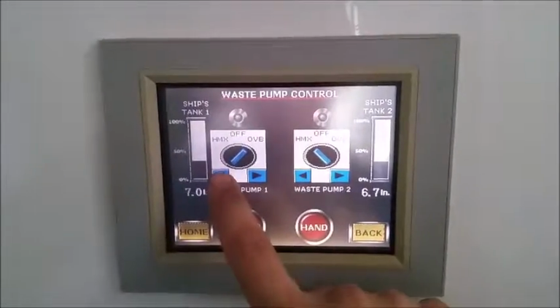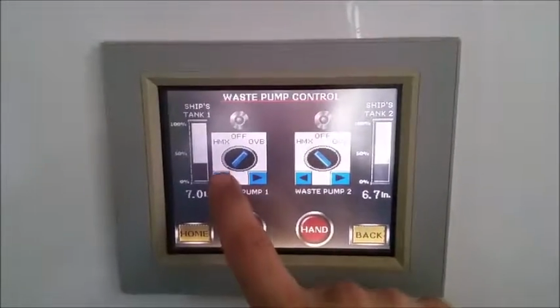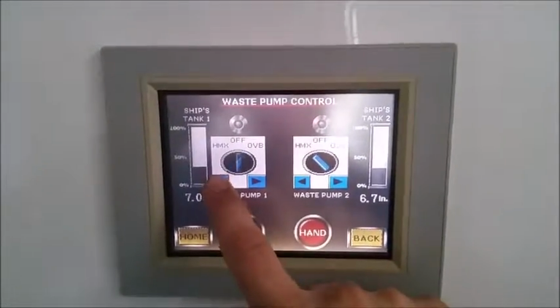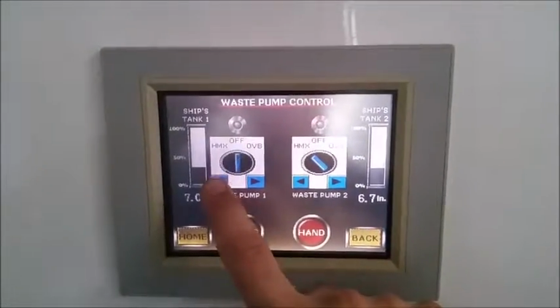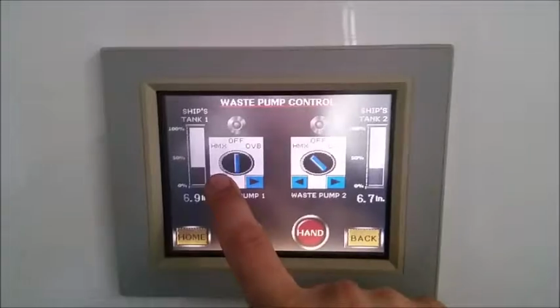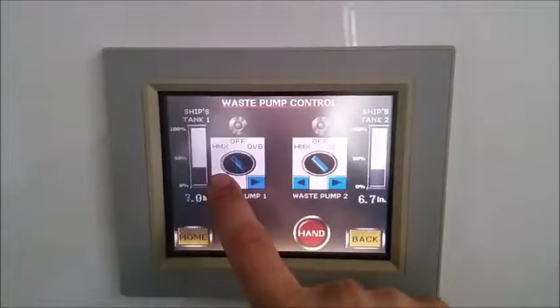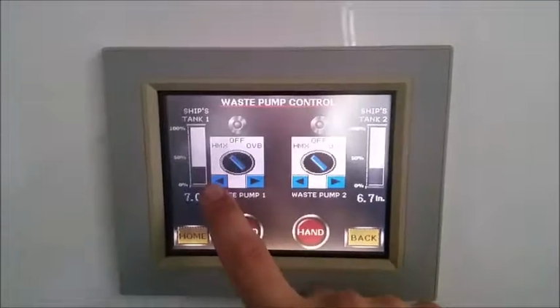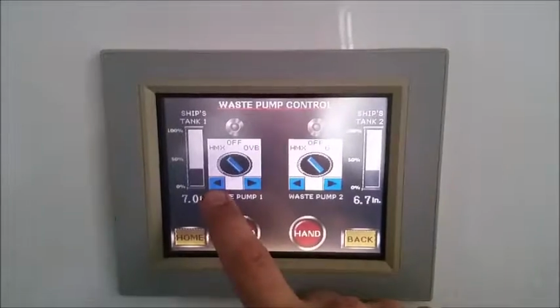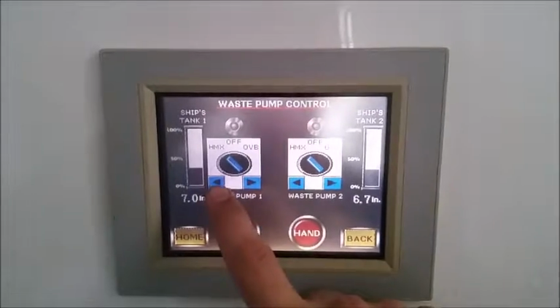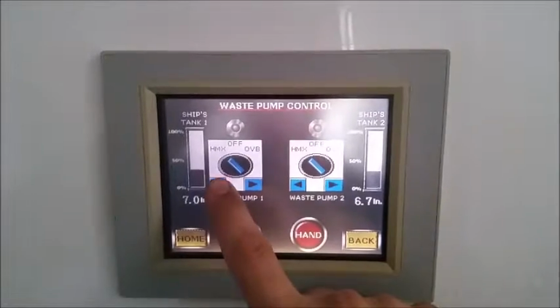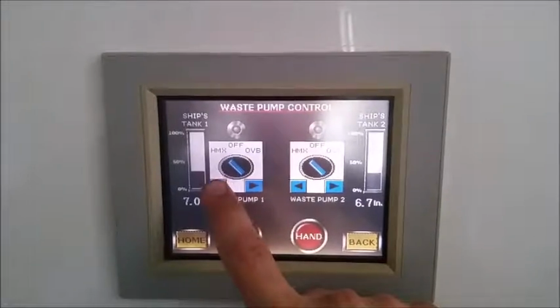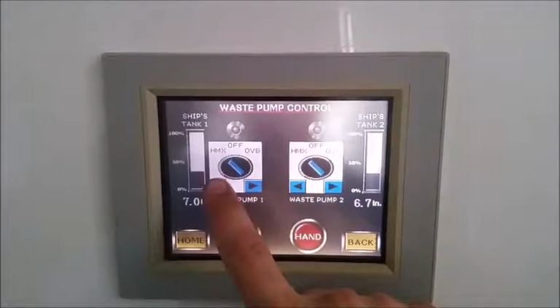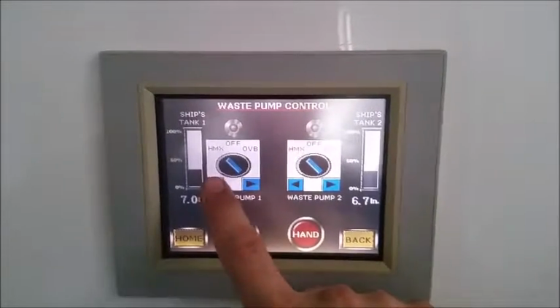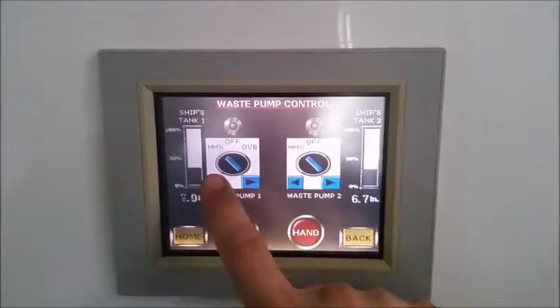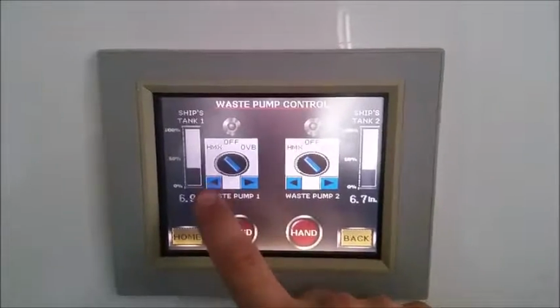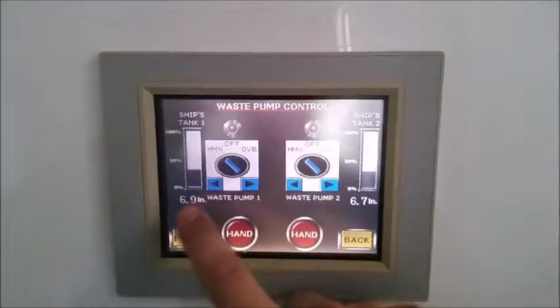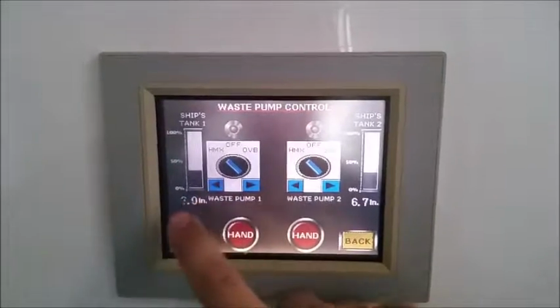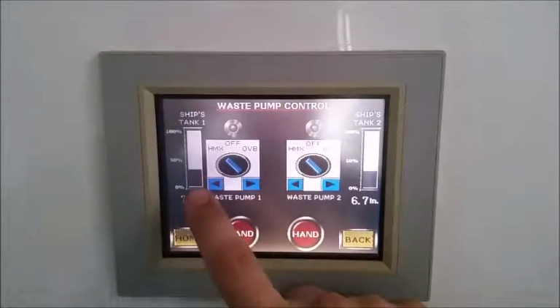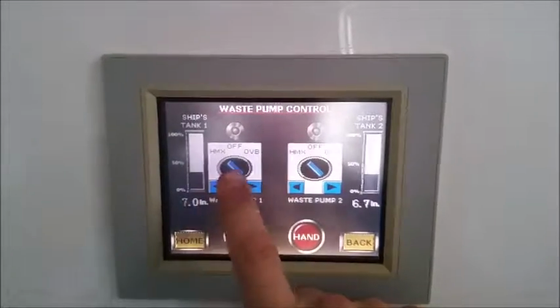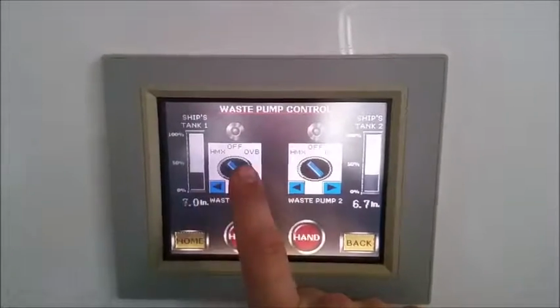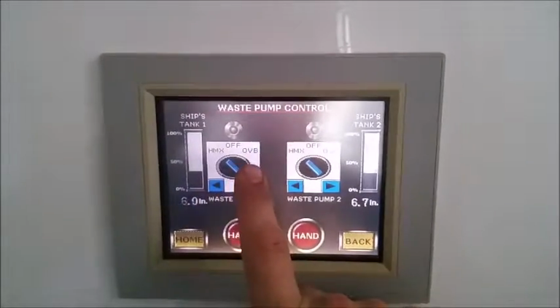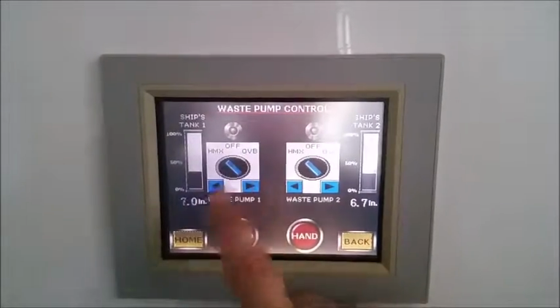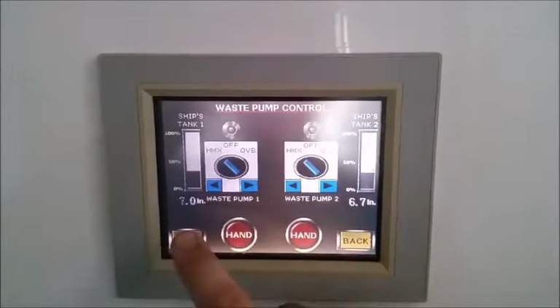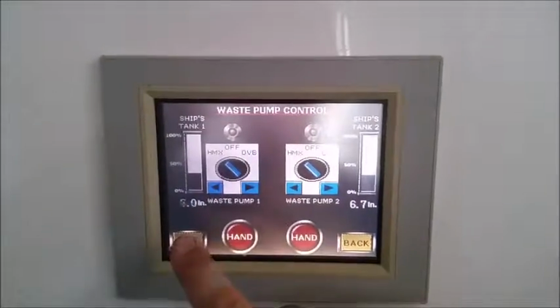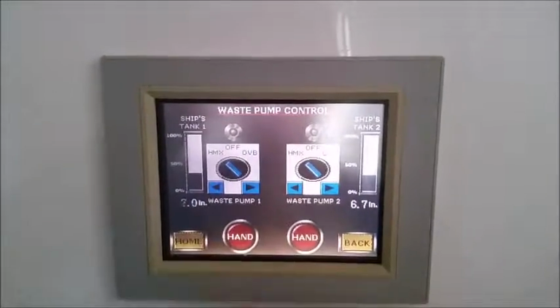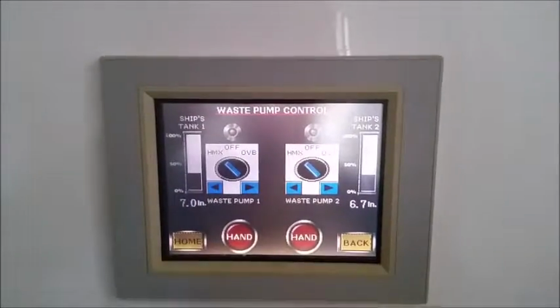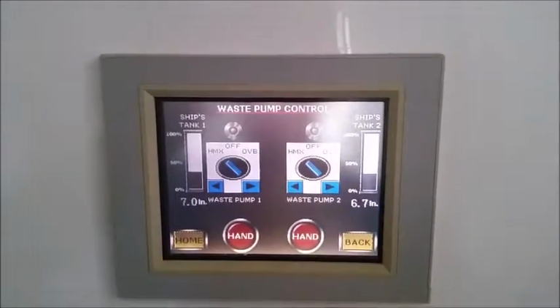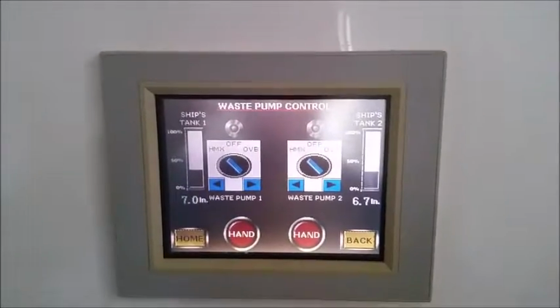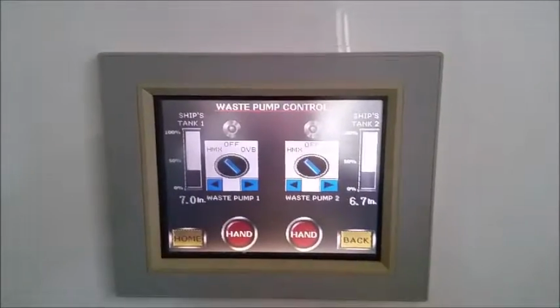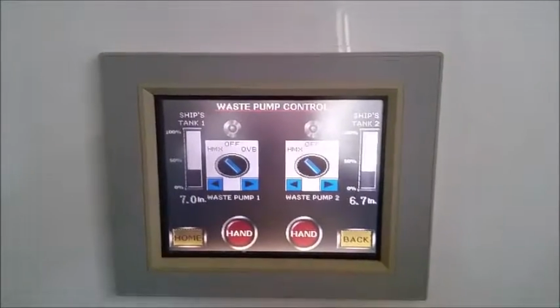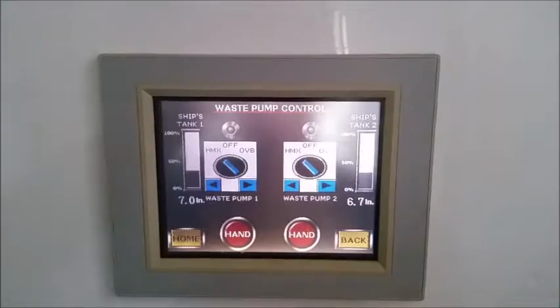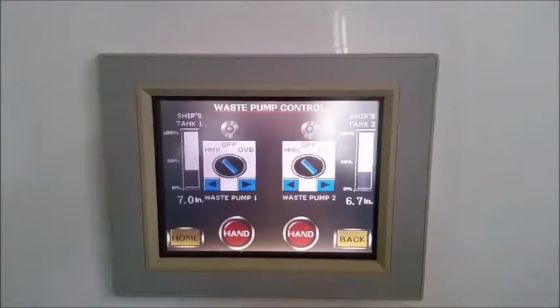Thank you for watching, and that's how you use the three-way valve with the three-way switch control on the HMX system.